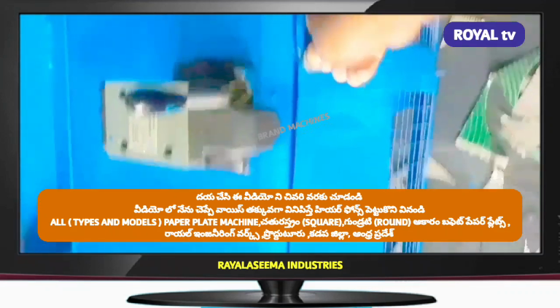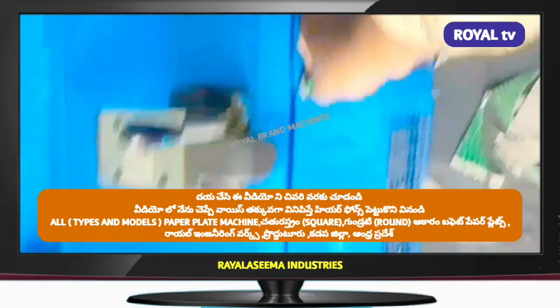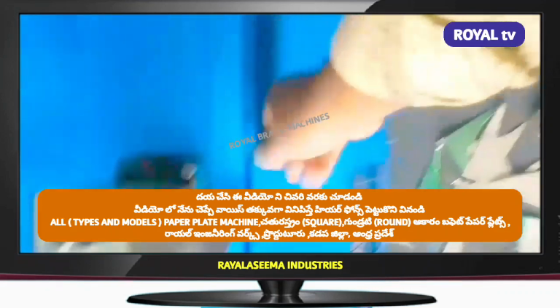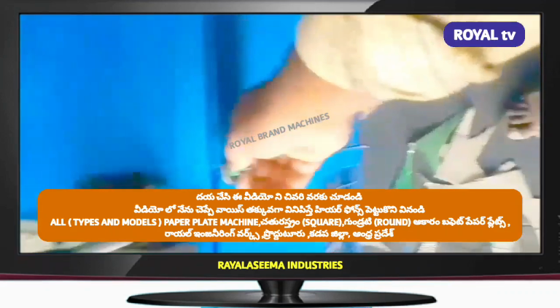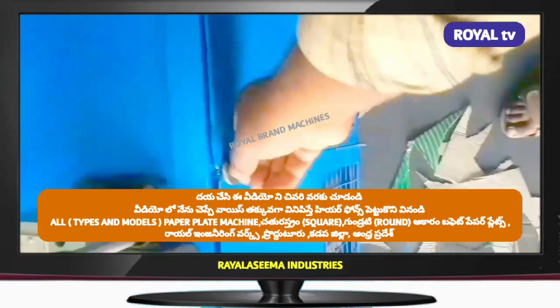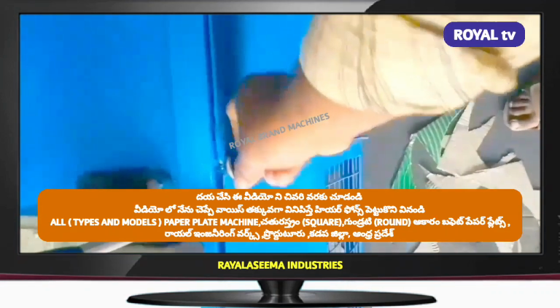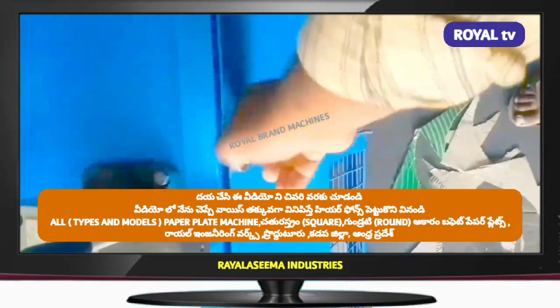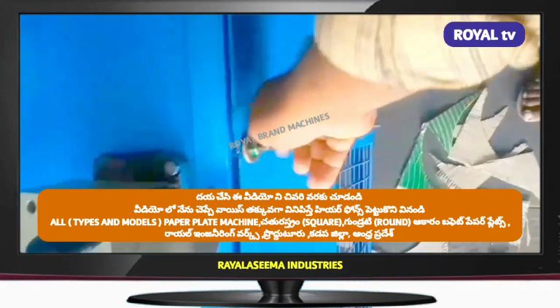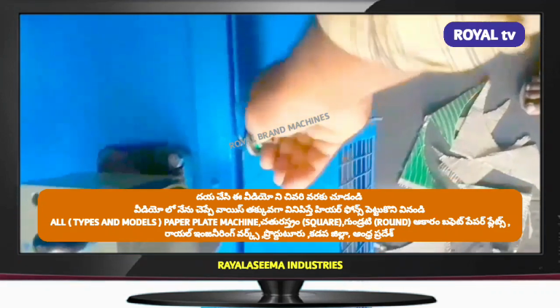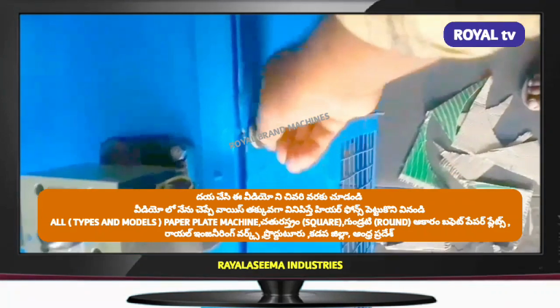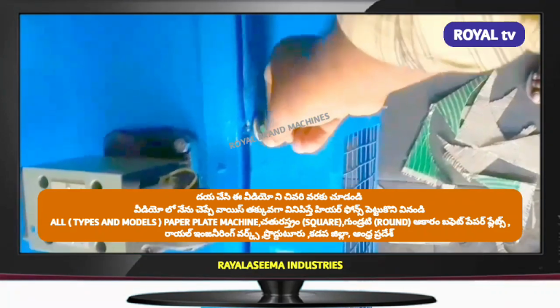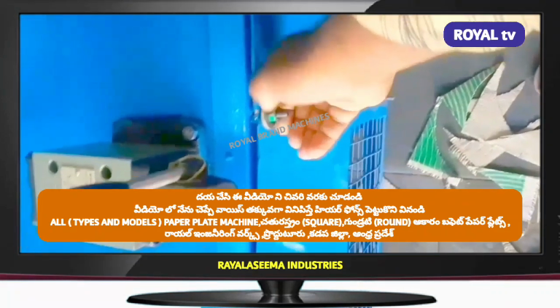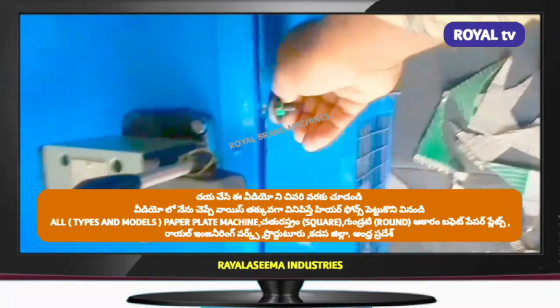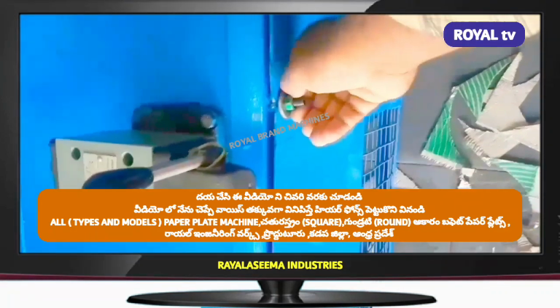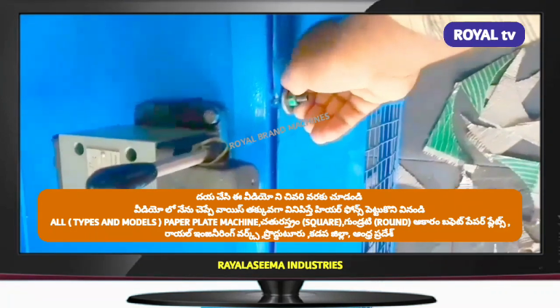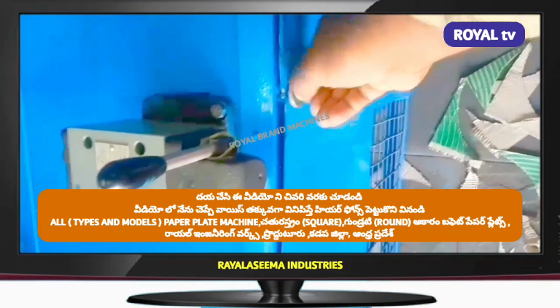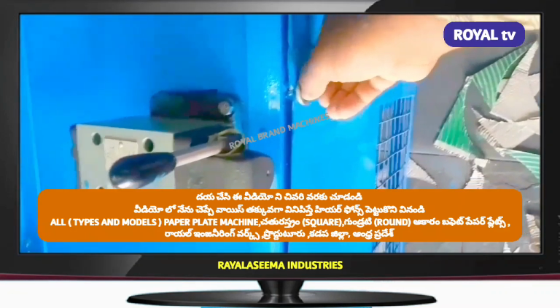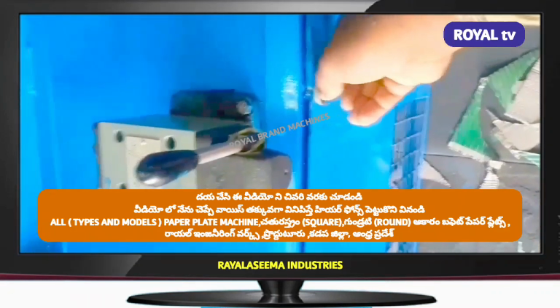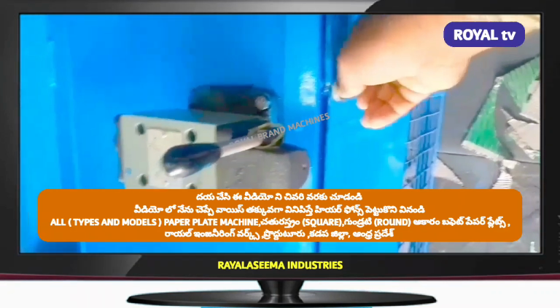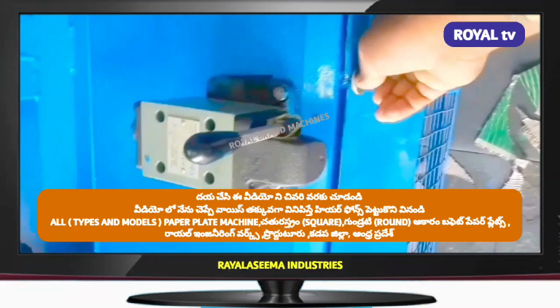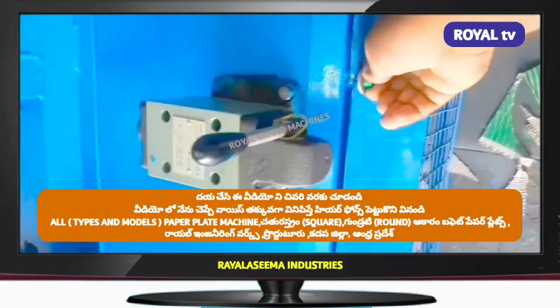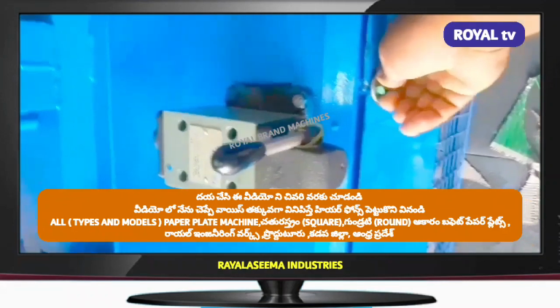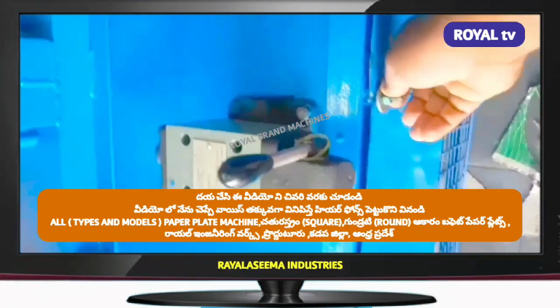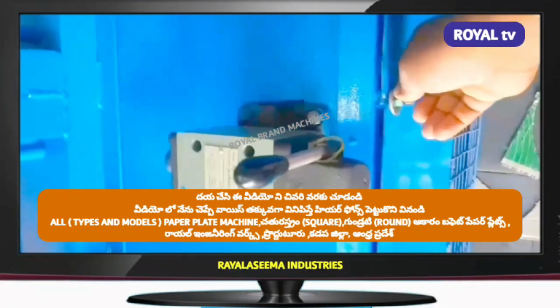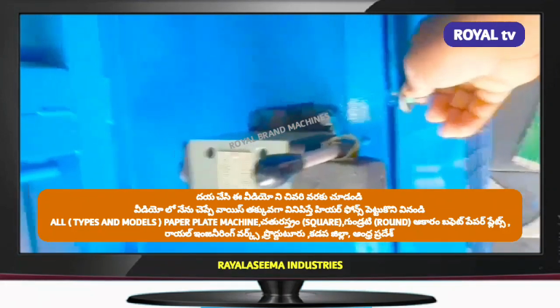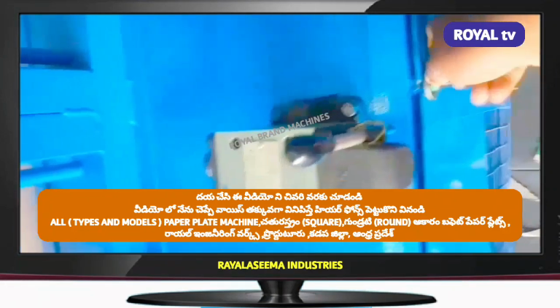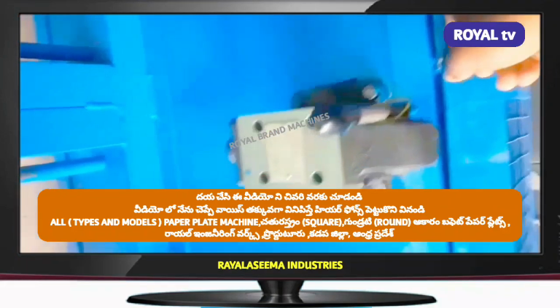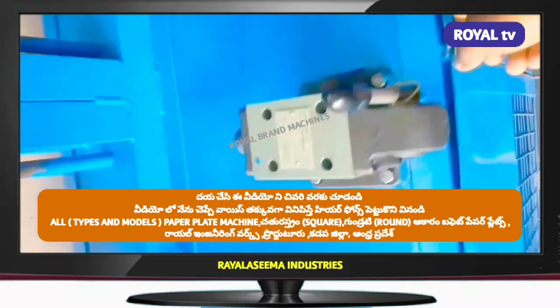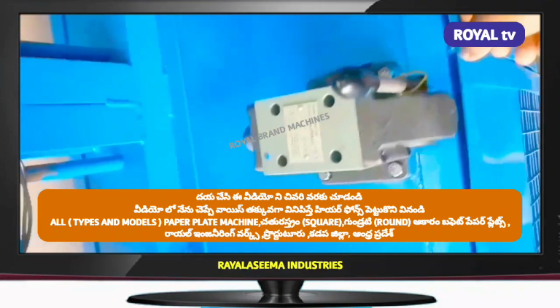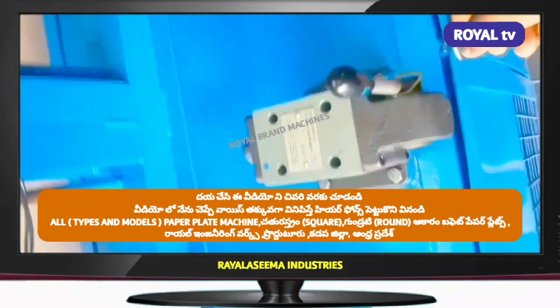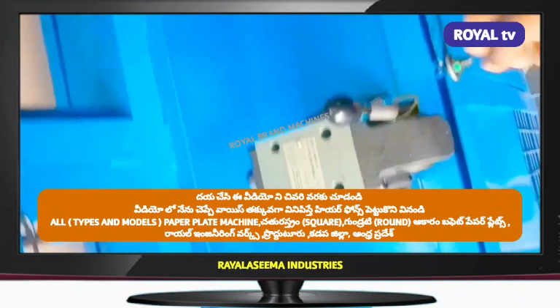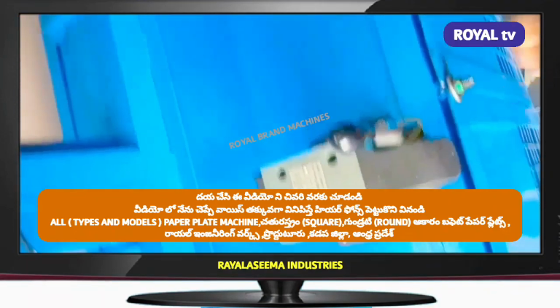The first step is to contact your distributor in the district and area, and your broker will be able to help you get a double die checkbox.